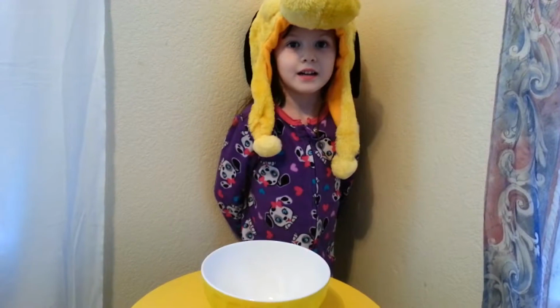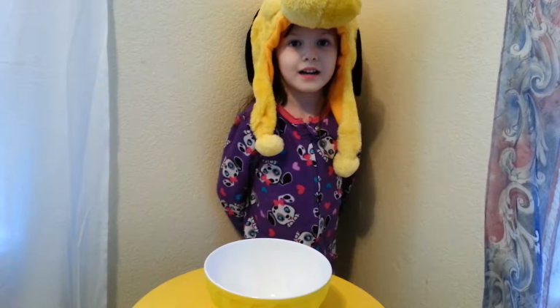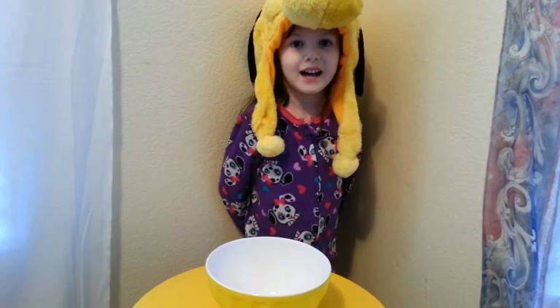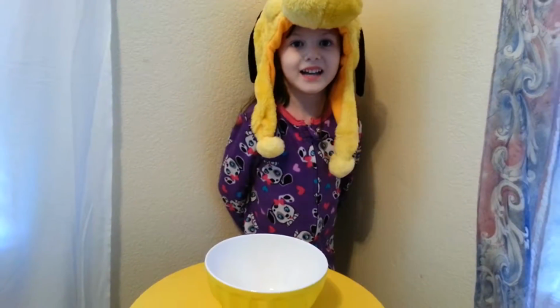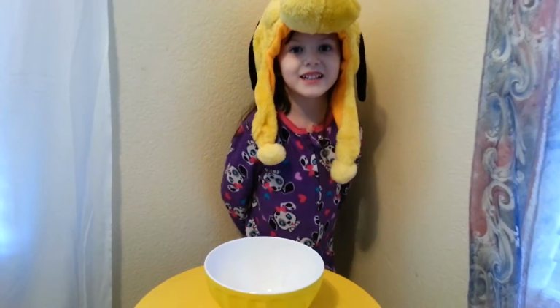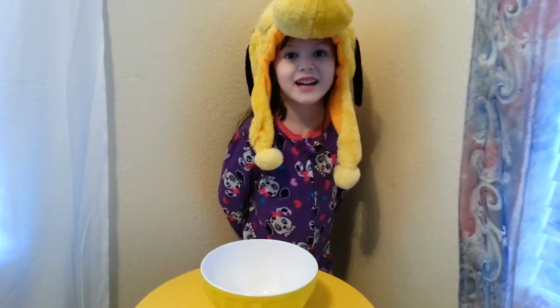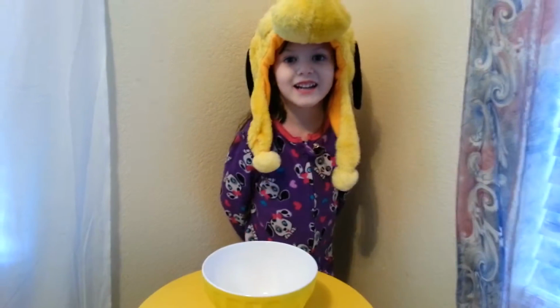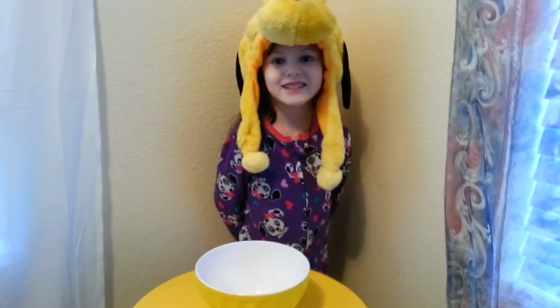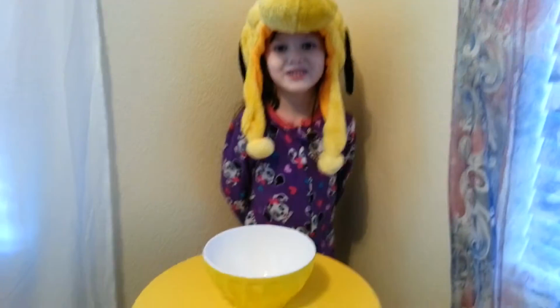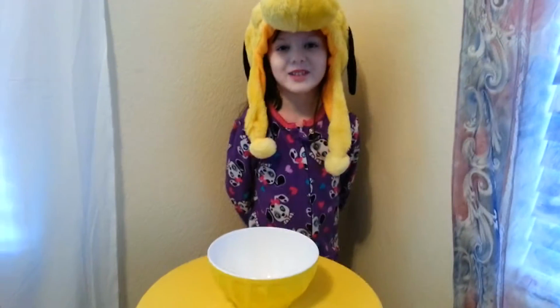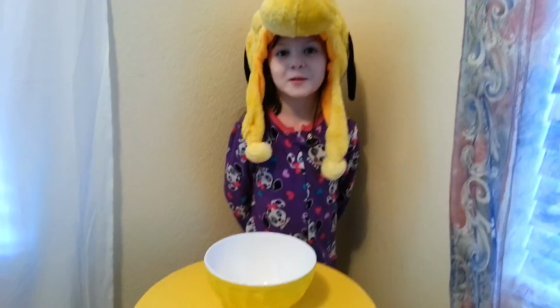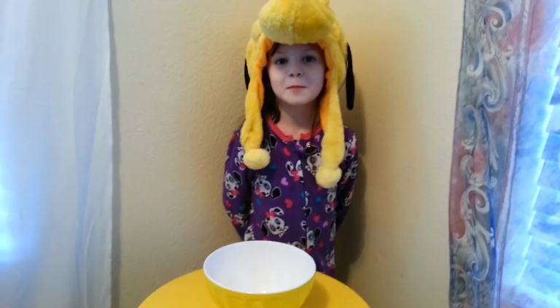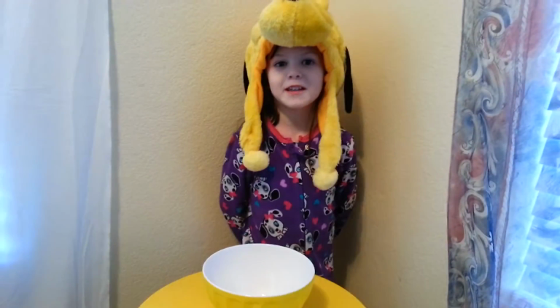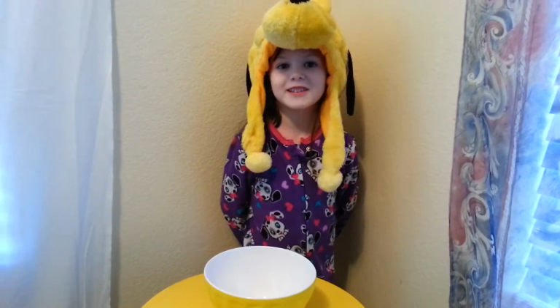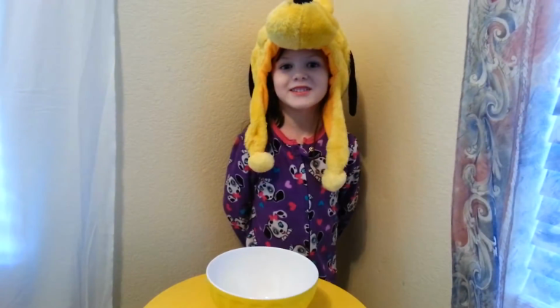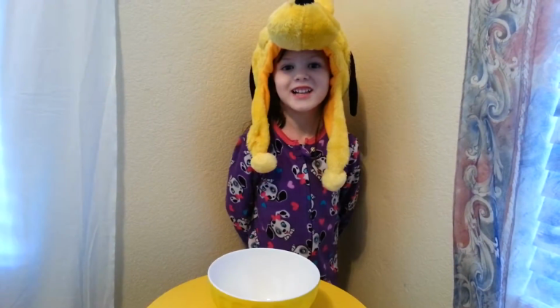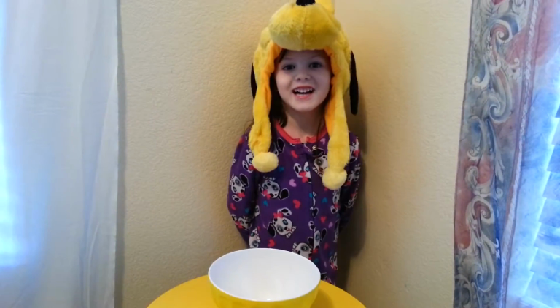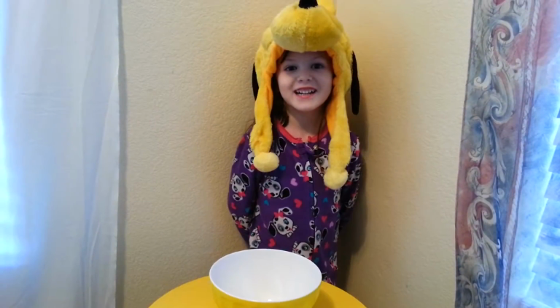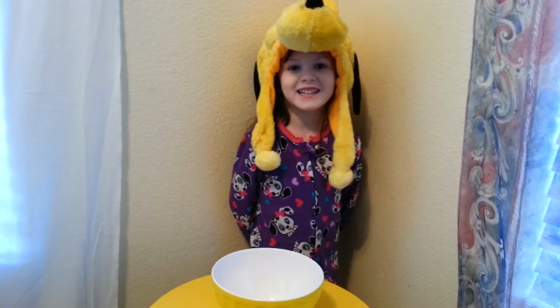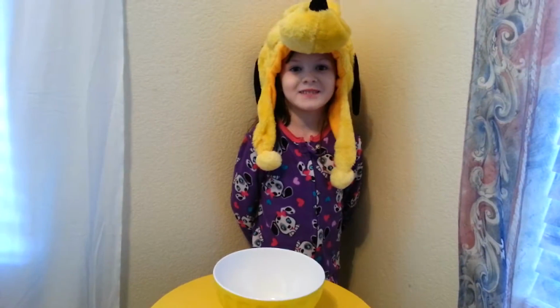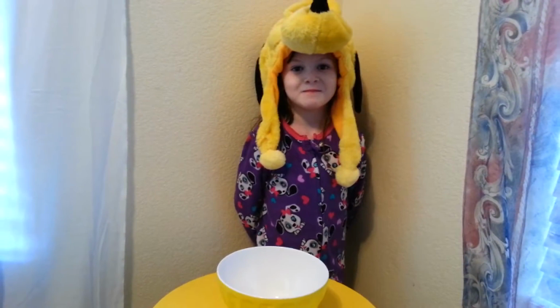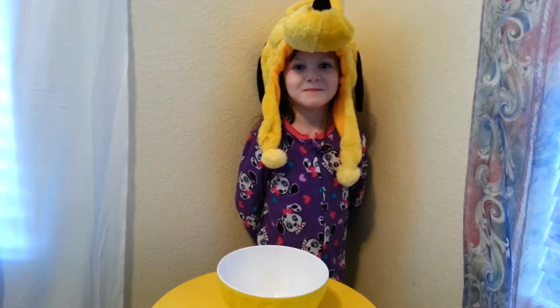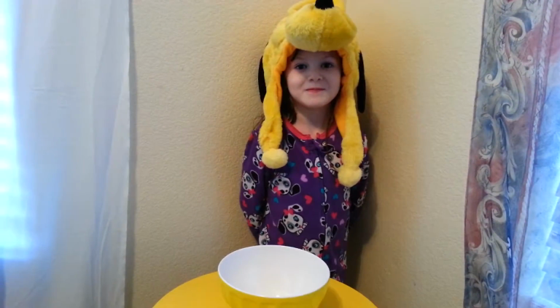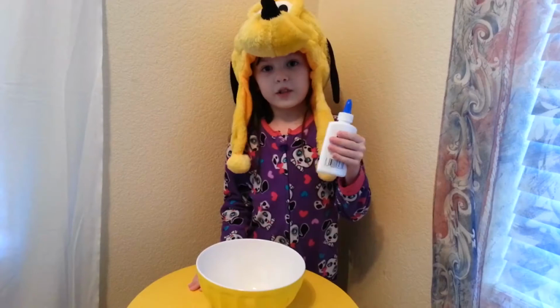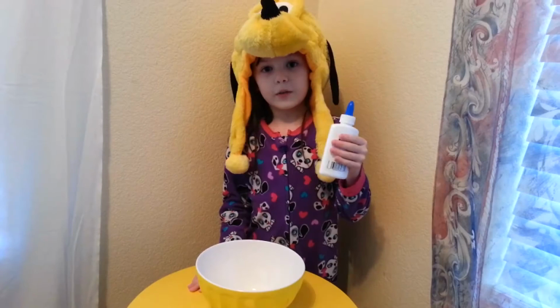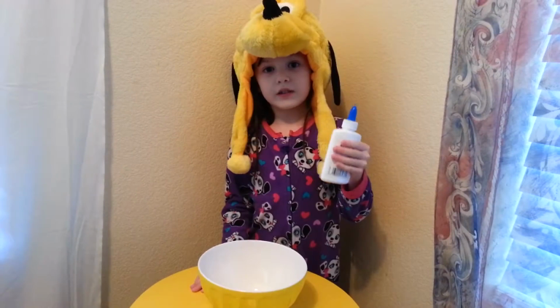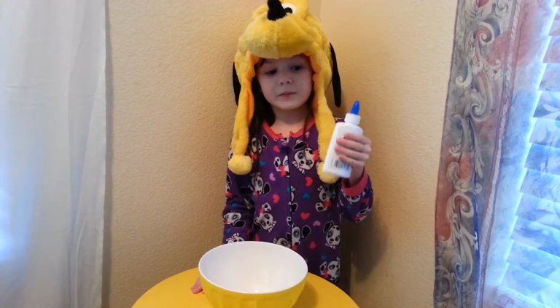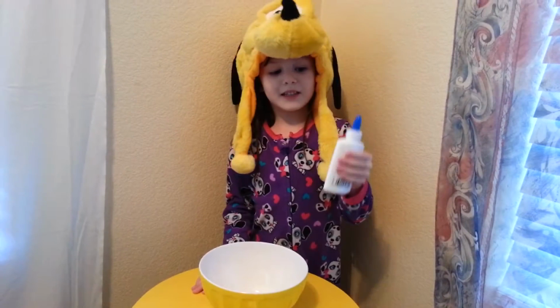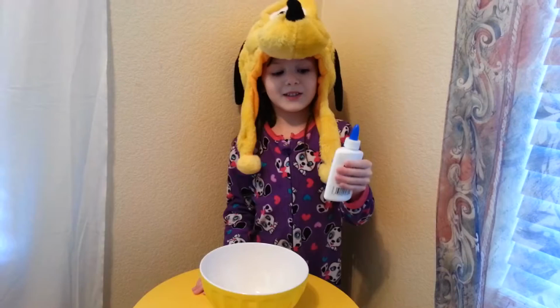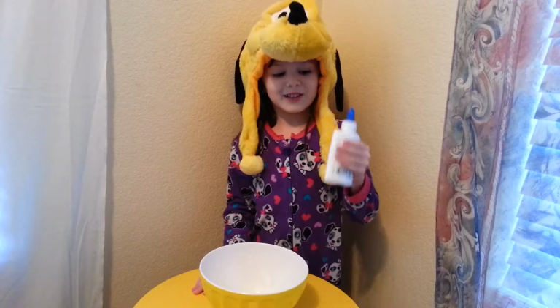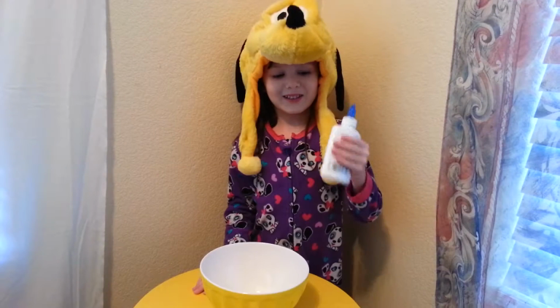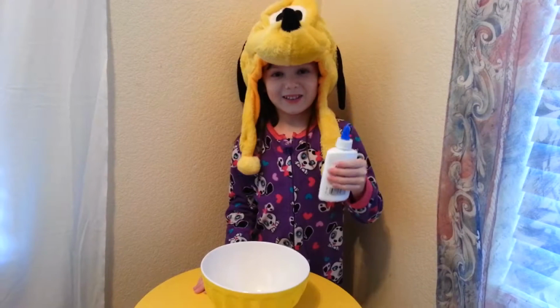Hi guys! Today we're making slime. Today we're going to make glitter.